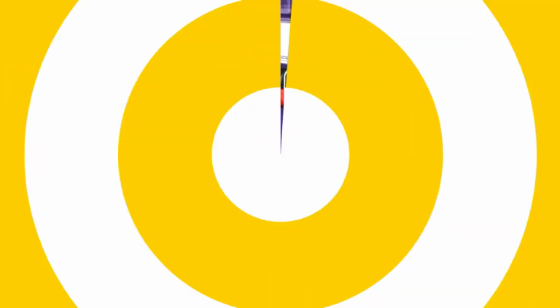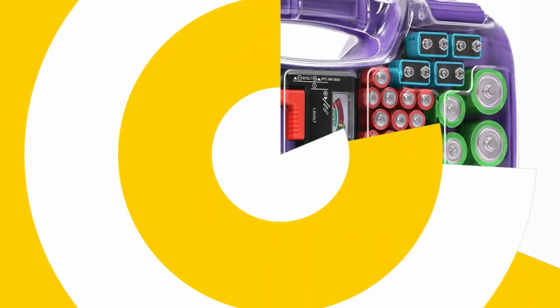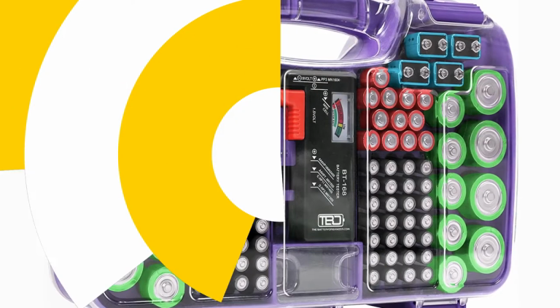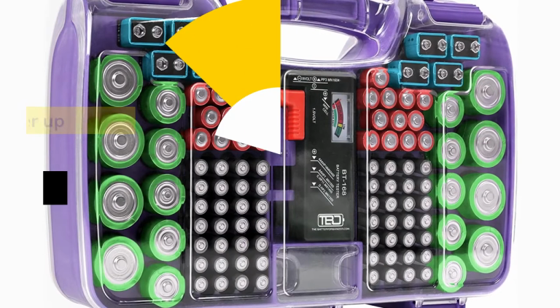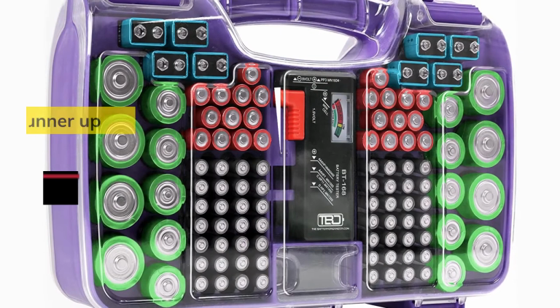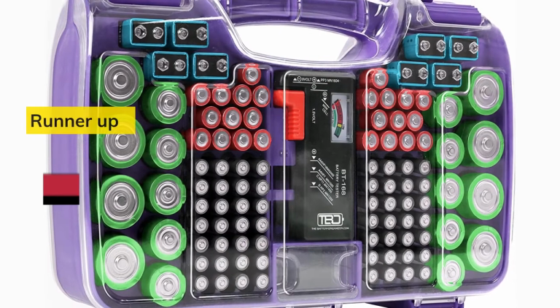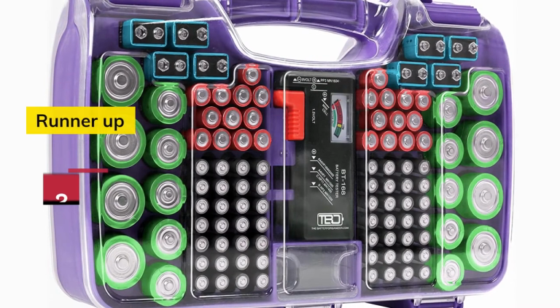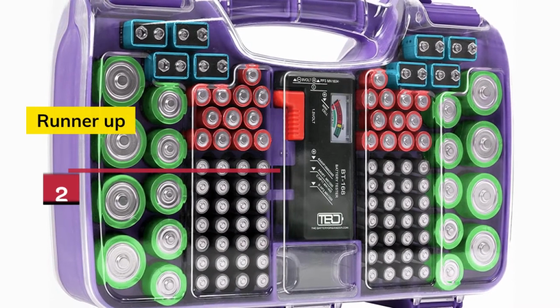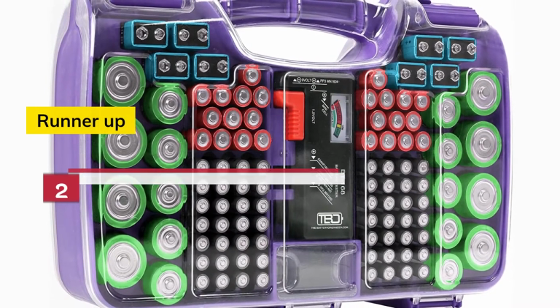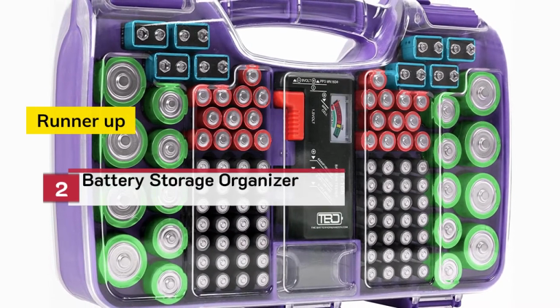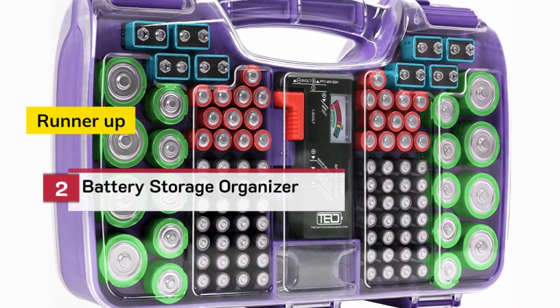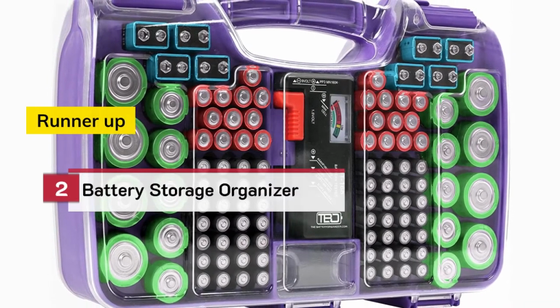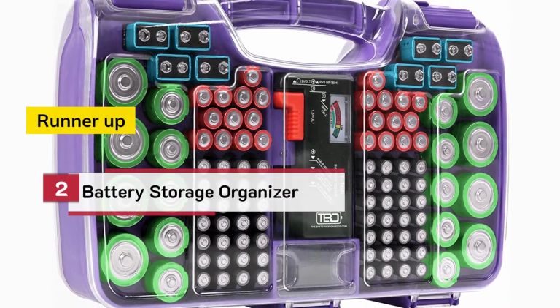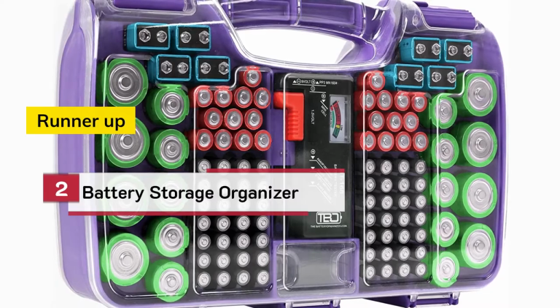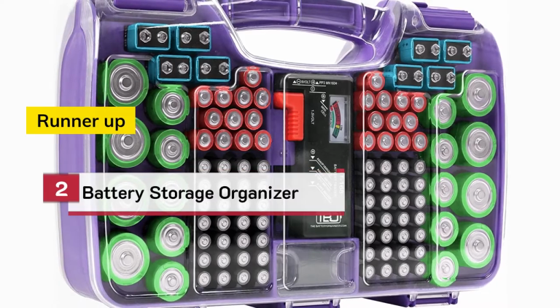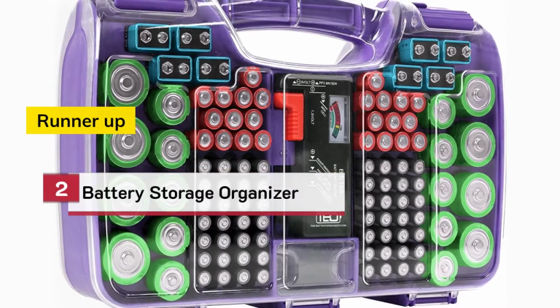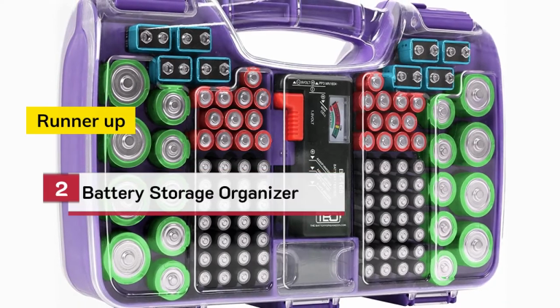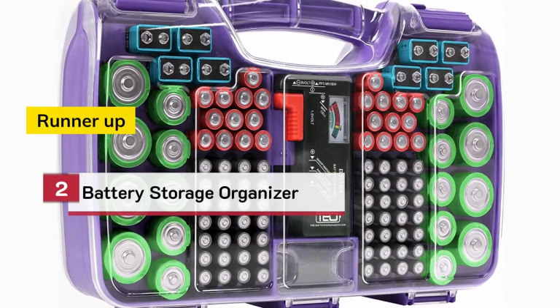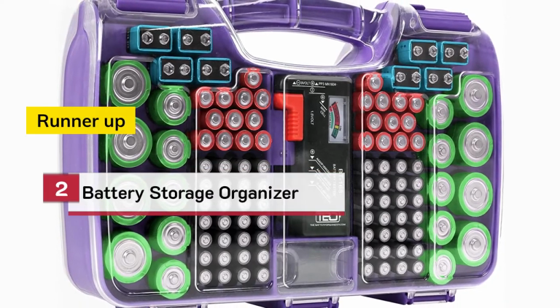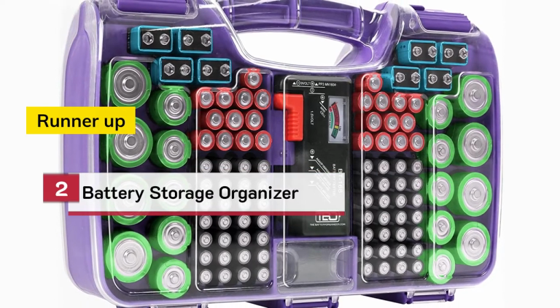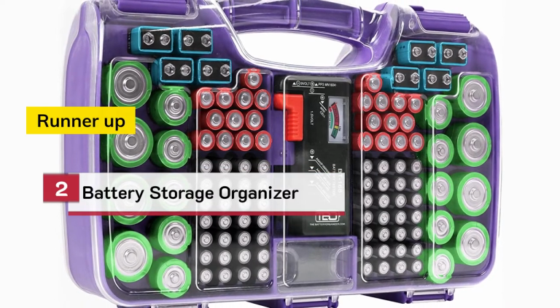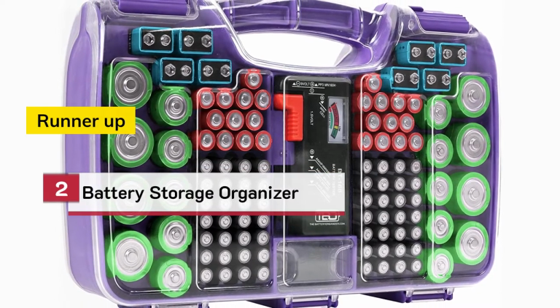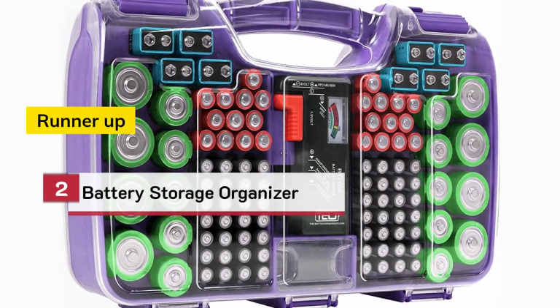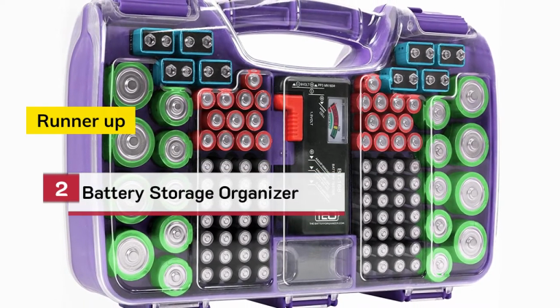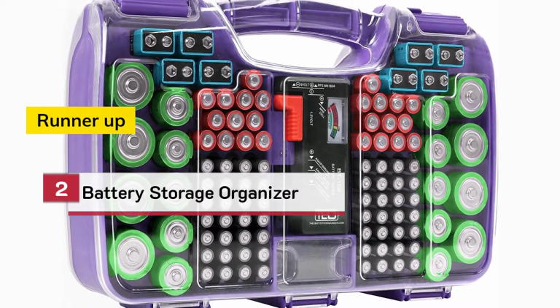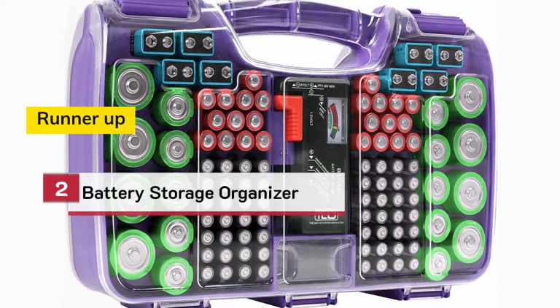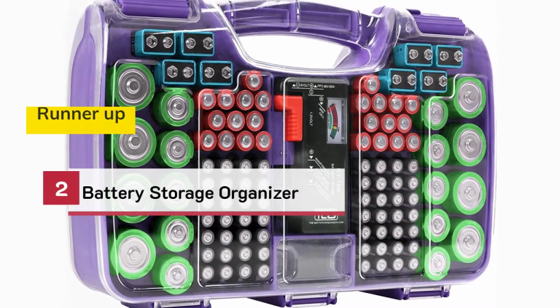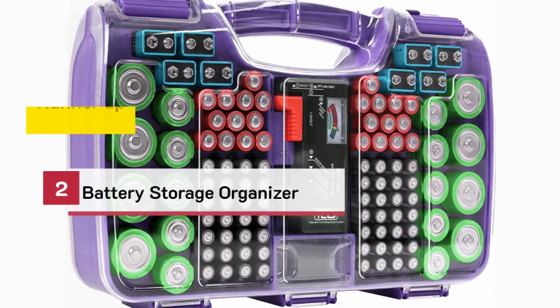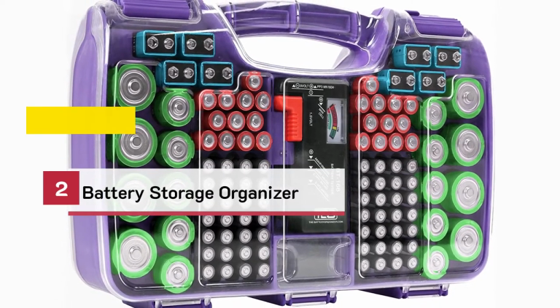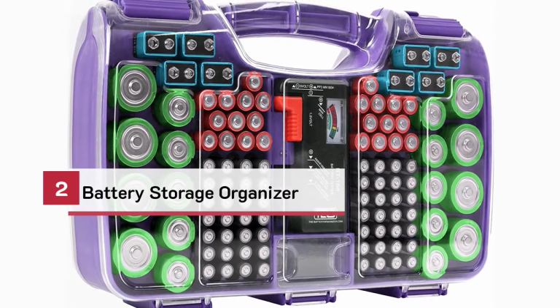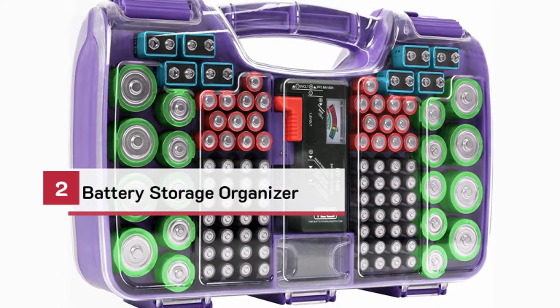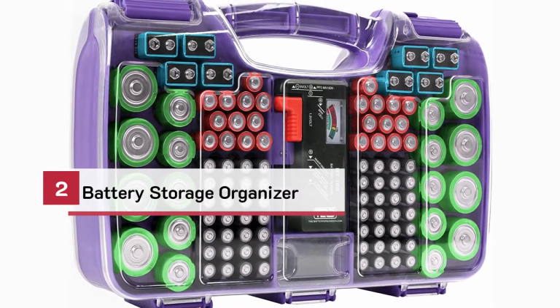Number 2. Runner-up. Battery Storage Organizer.